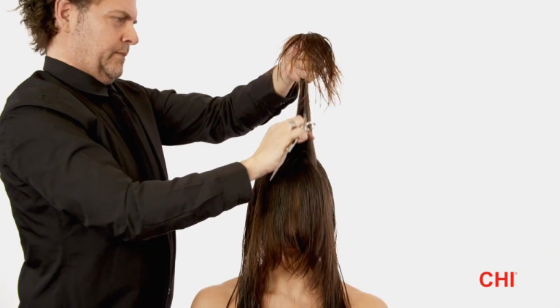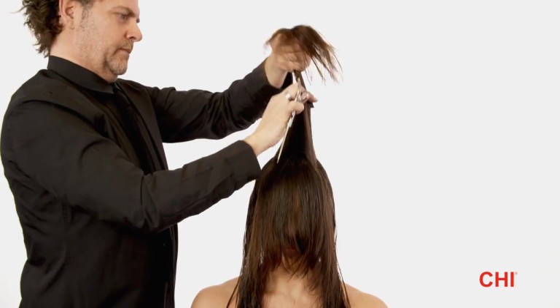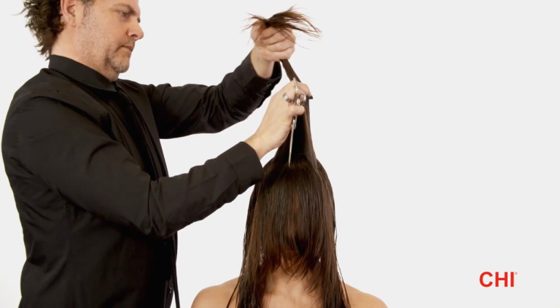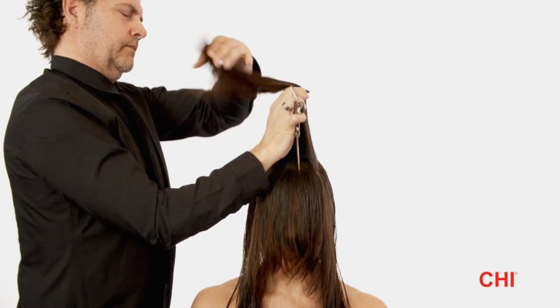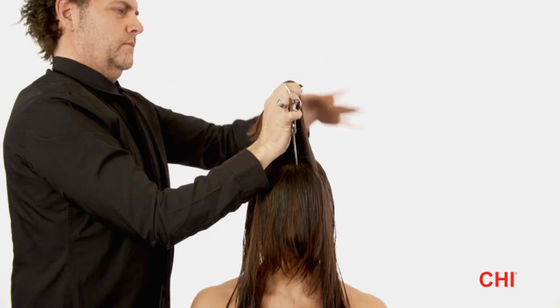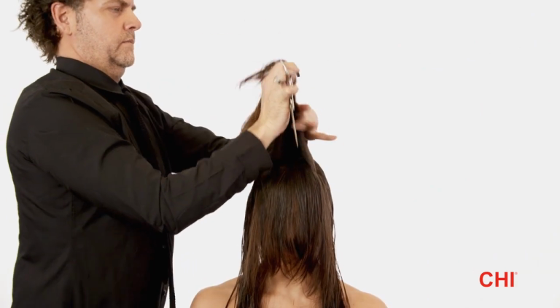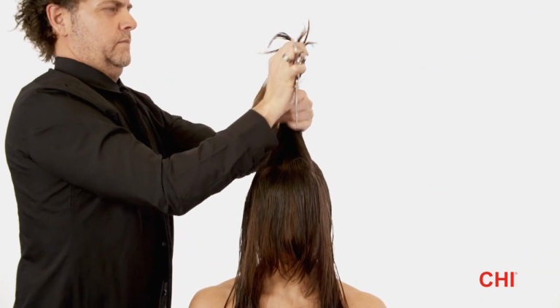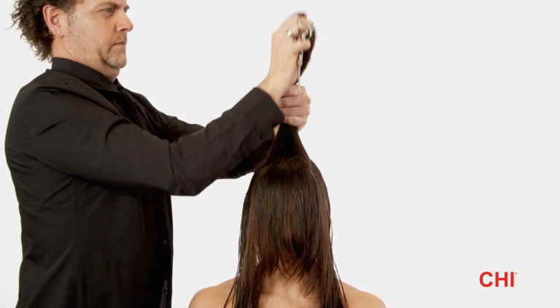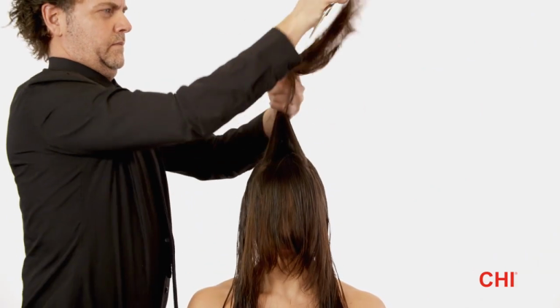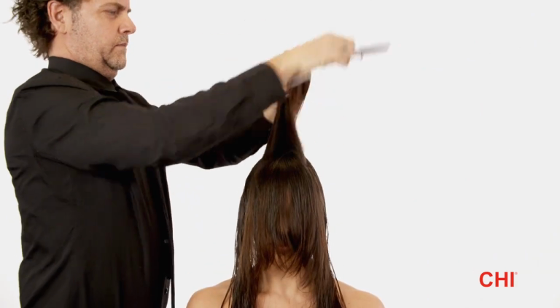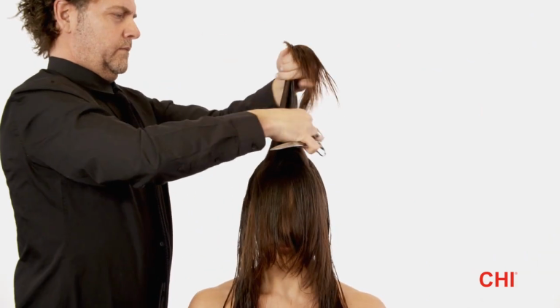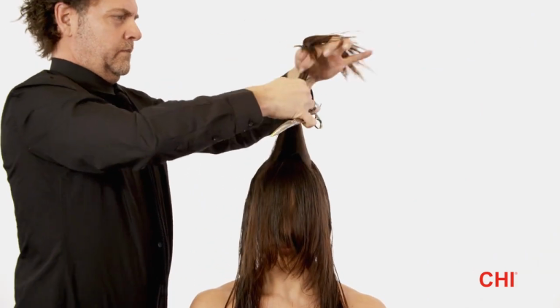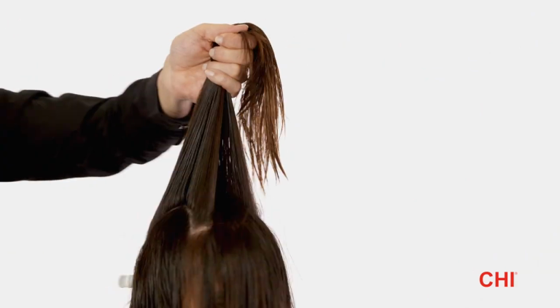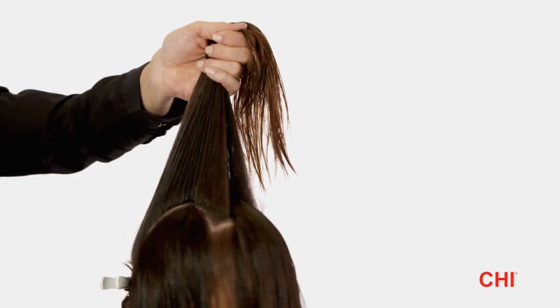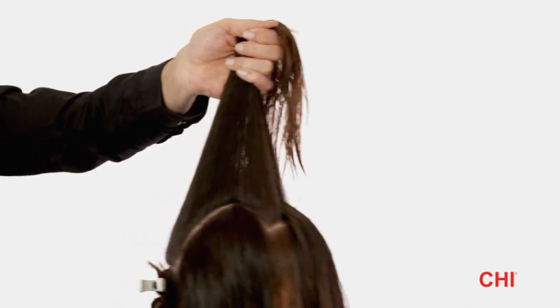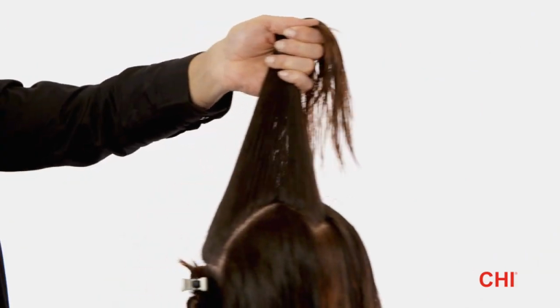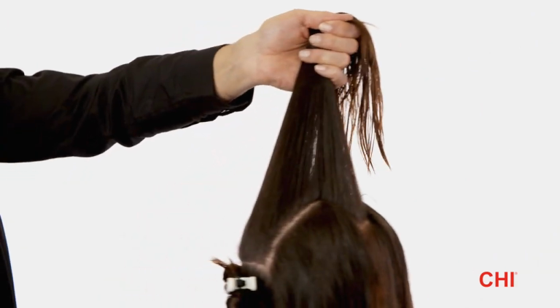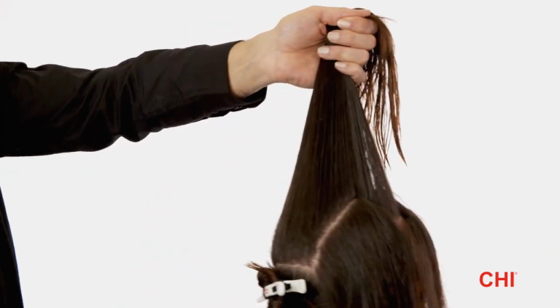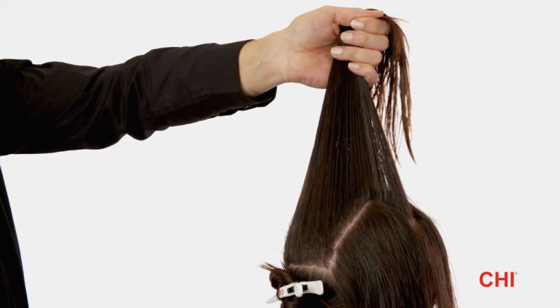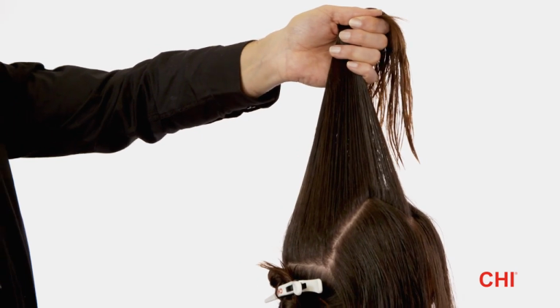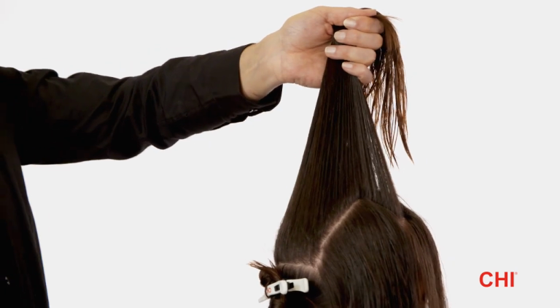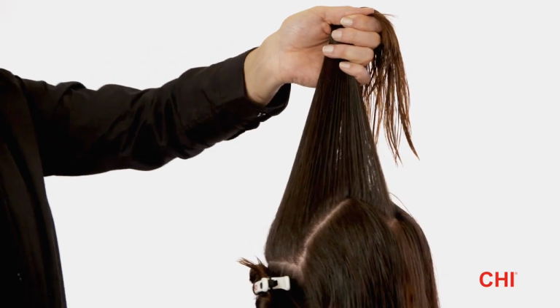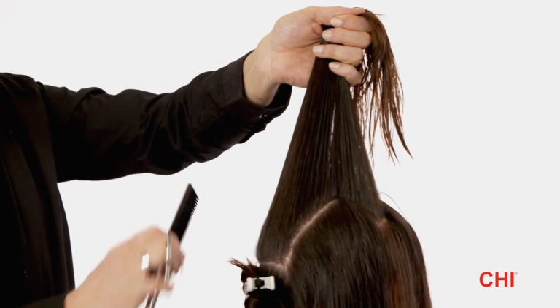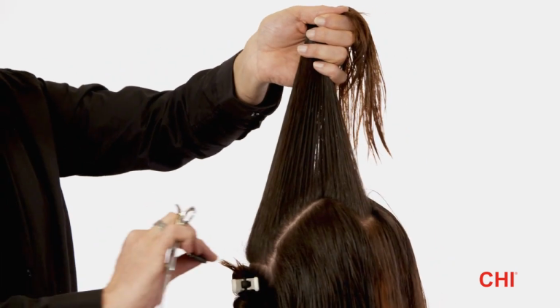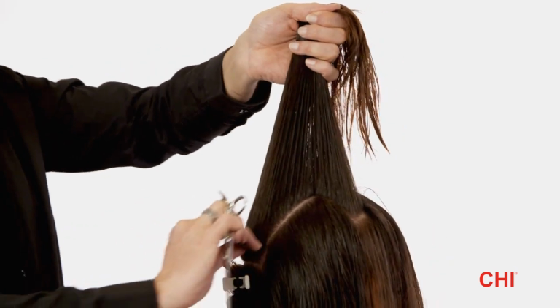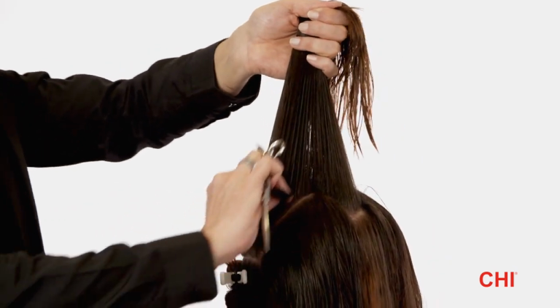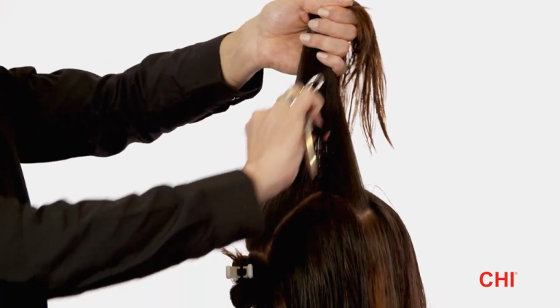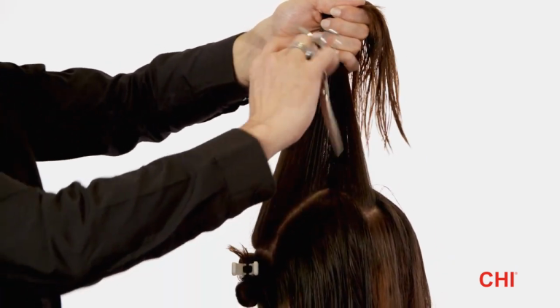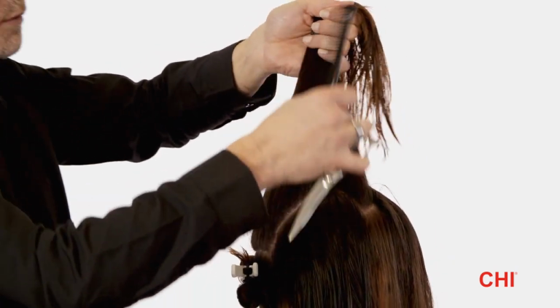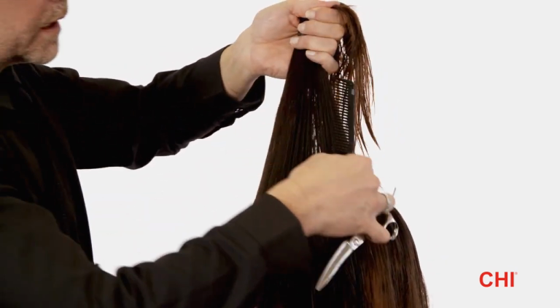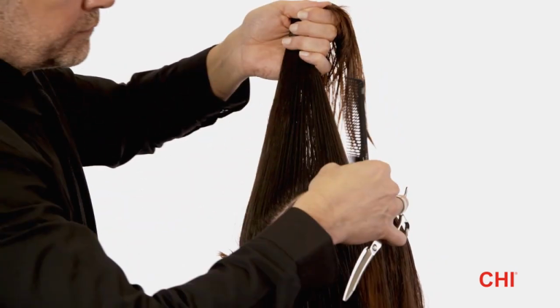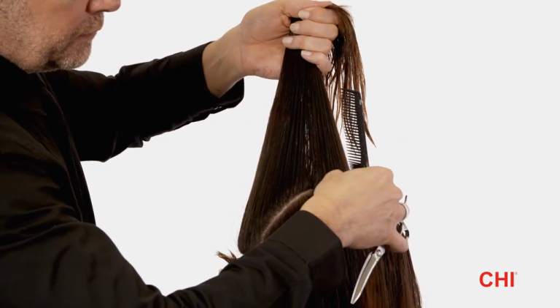Step 8. Over-direct the crown section forward to the guide, loosen the tension, and point cut to increase the length.